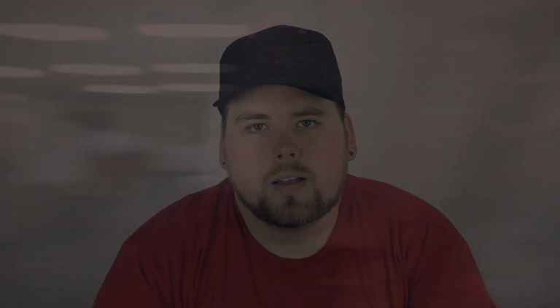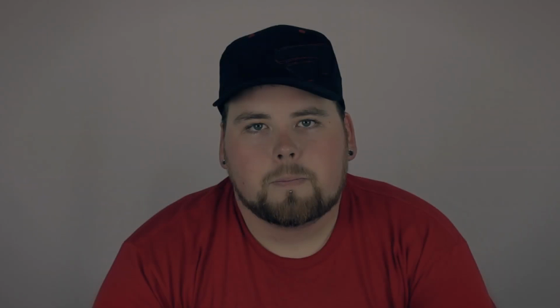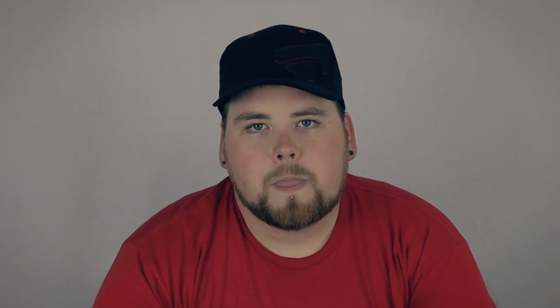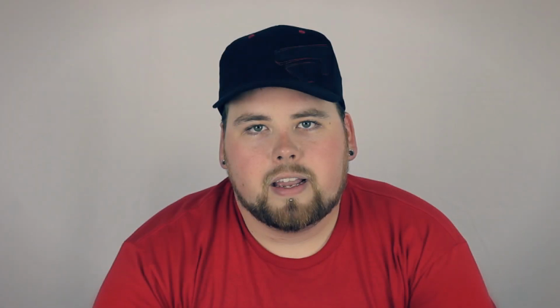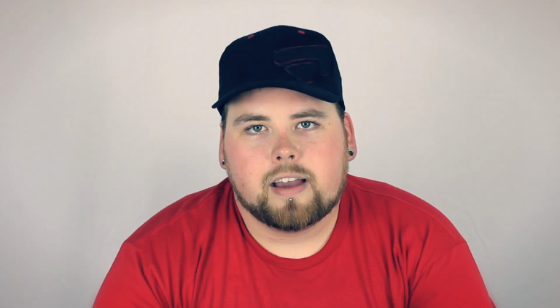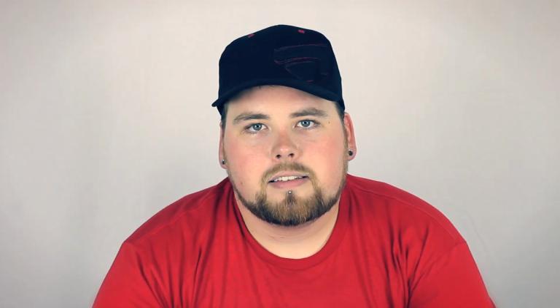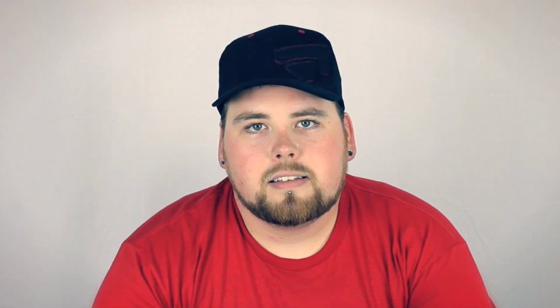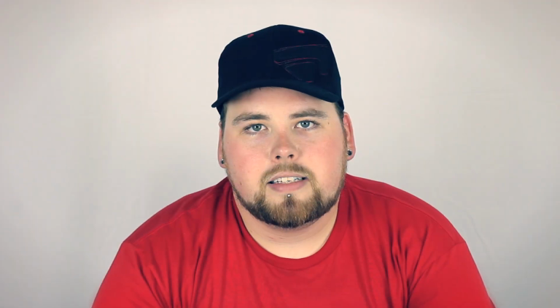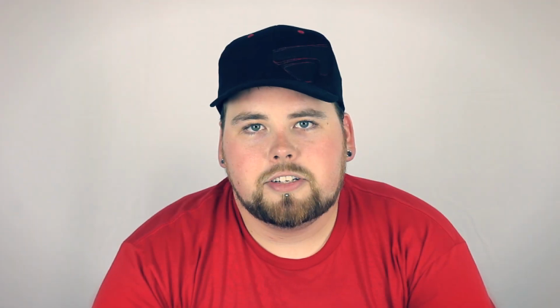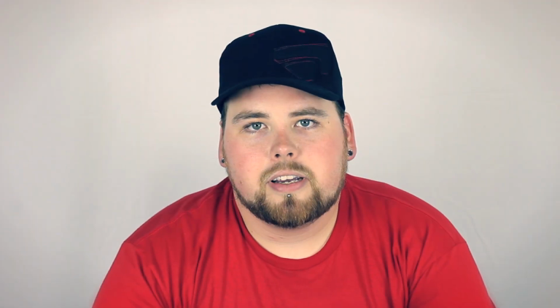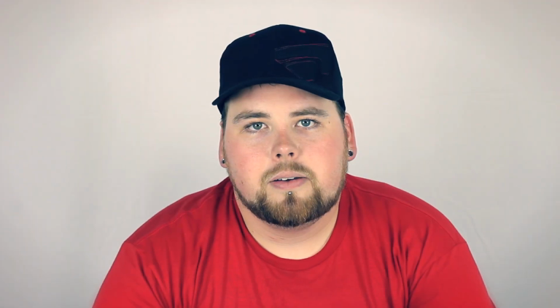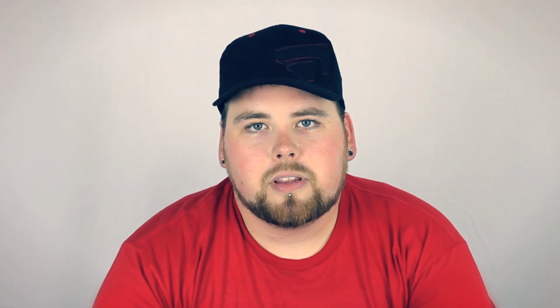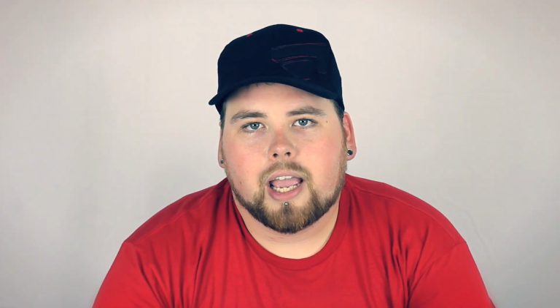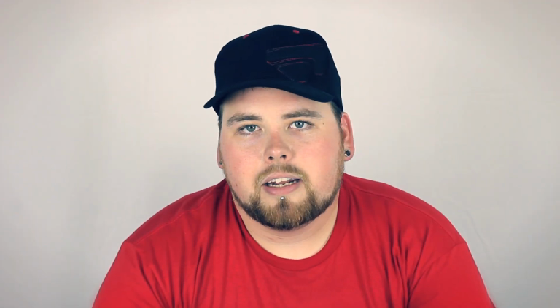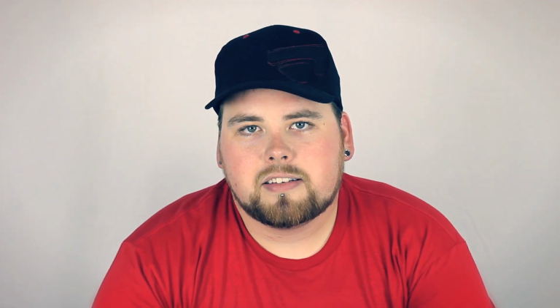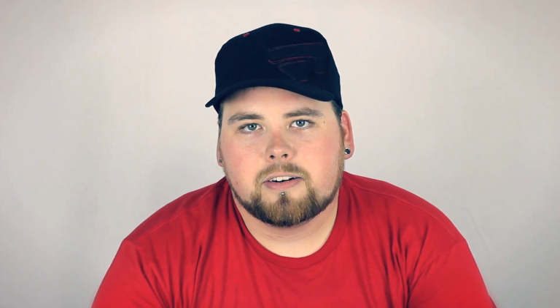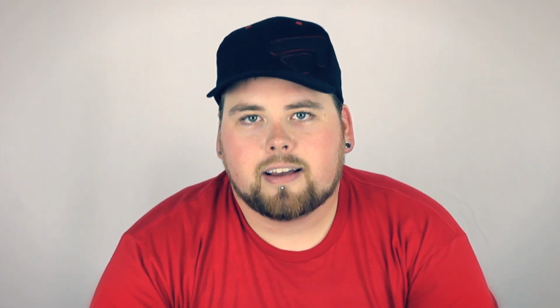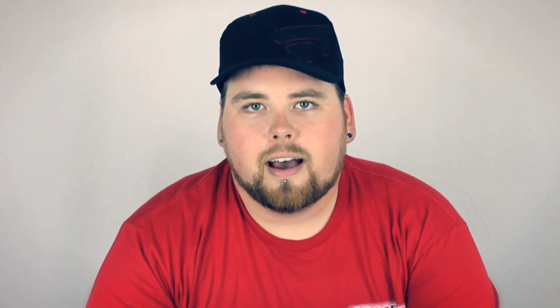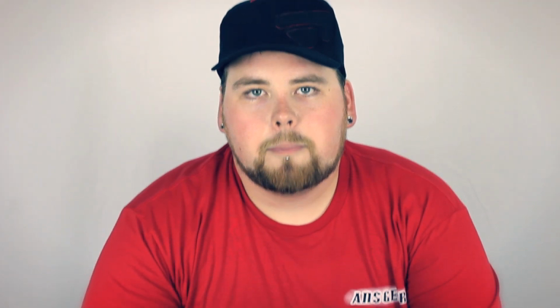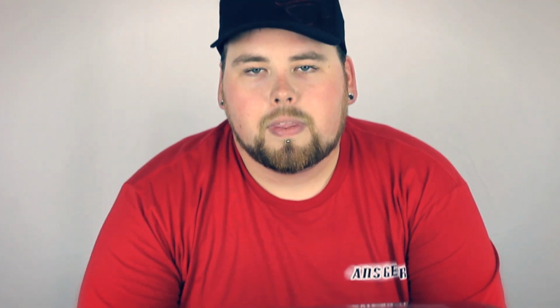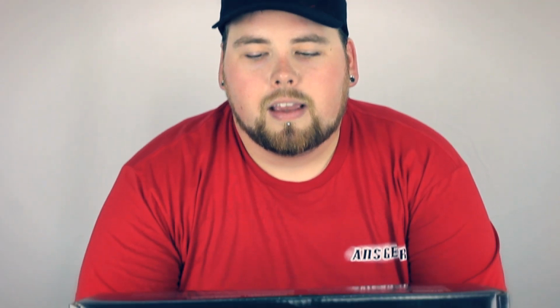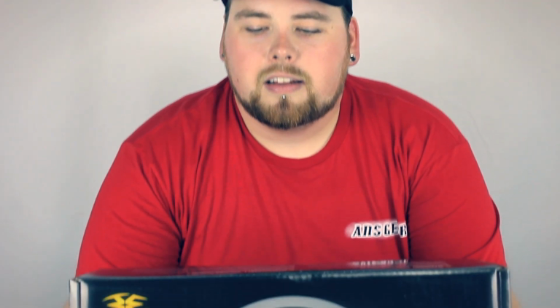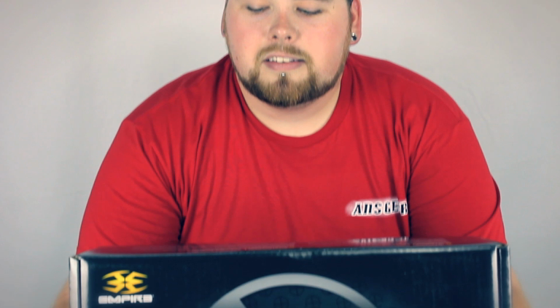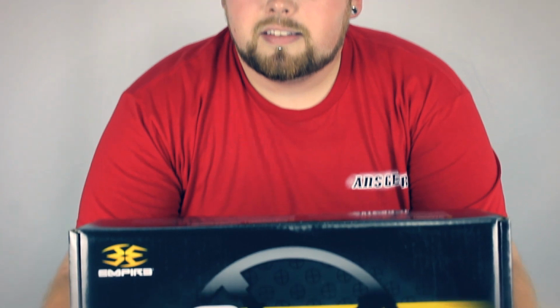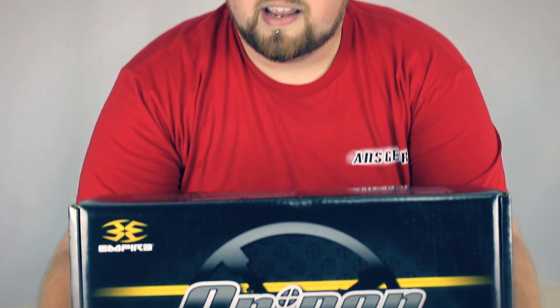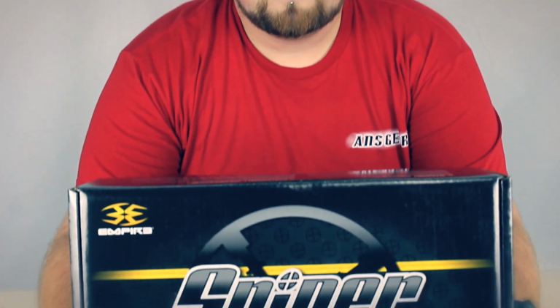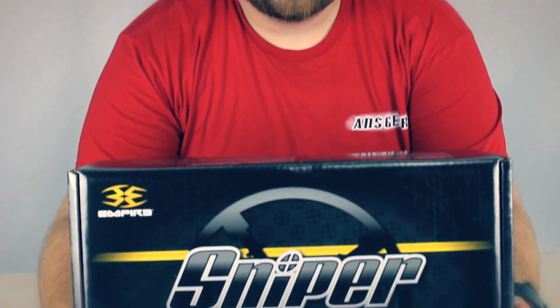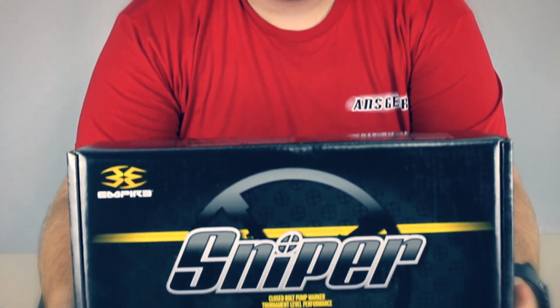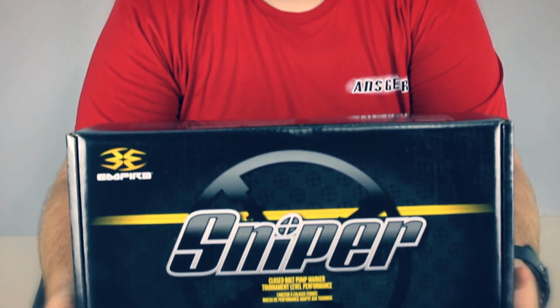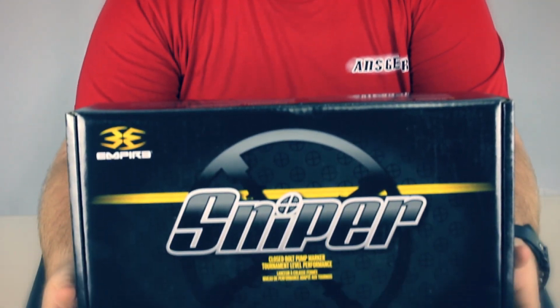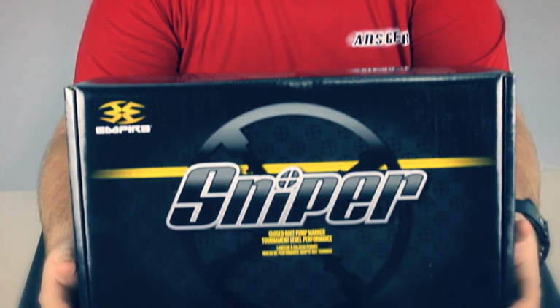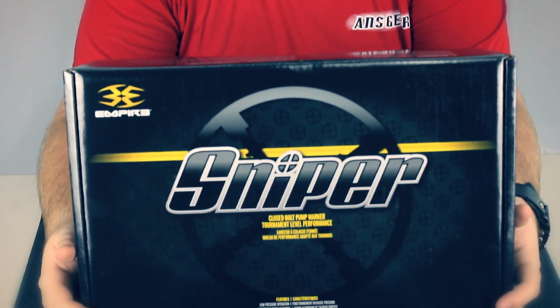Hey guys, it's DJ with ansgear.com and this is the Empire Sniper.